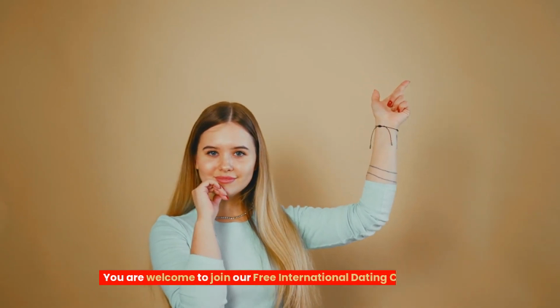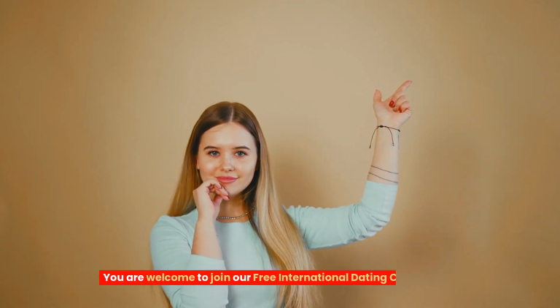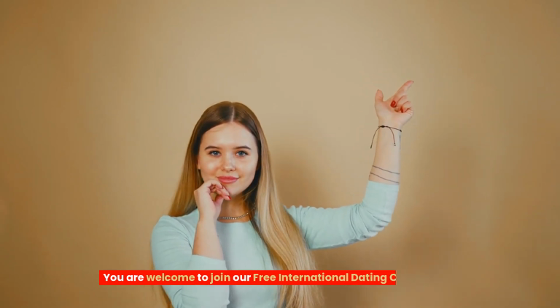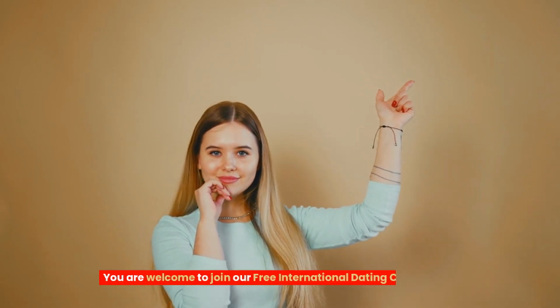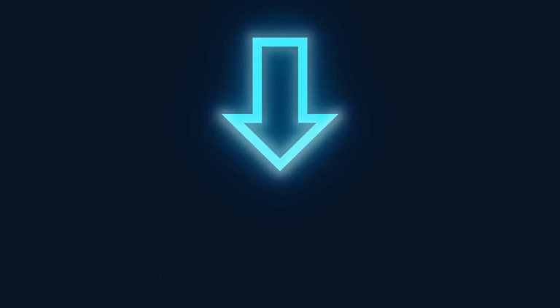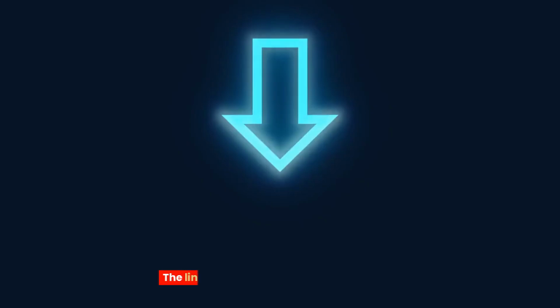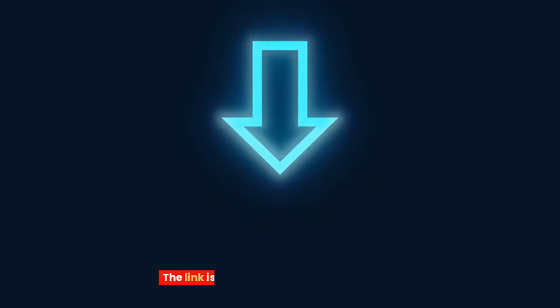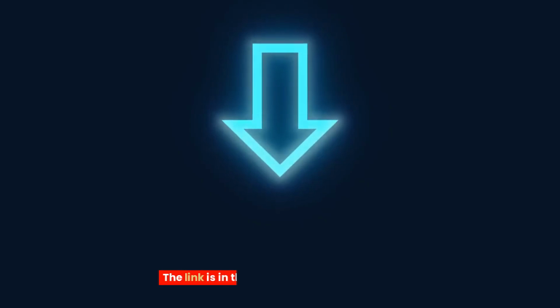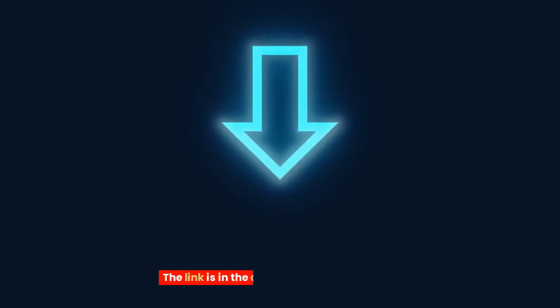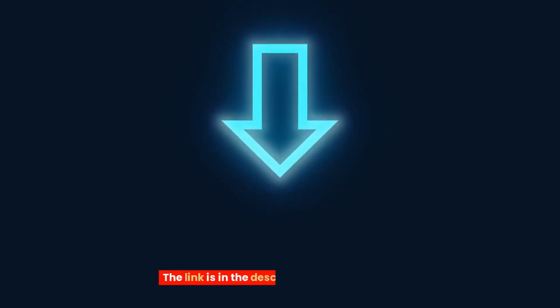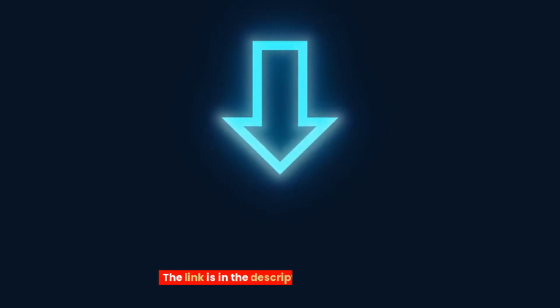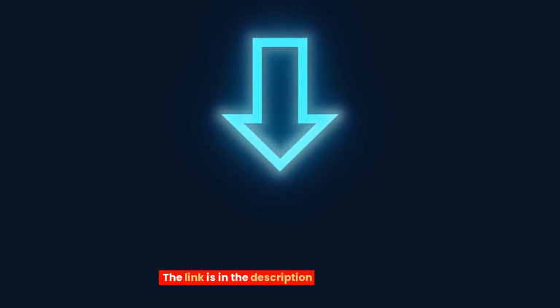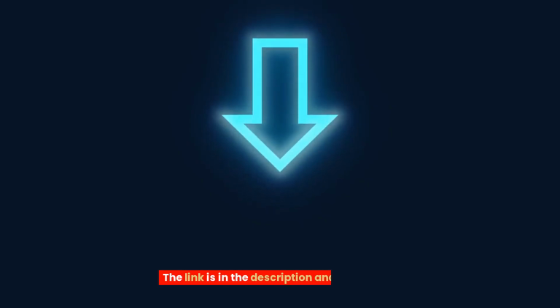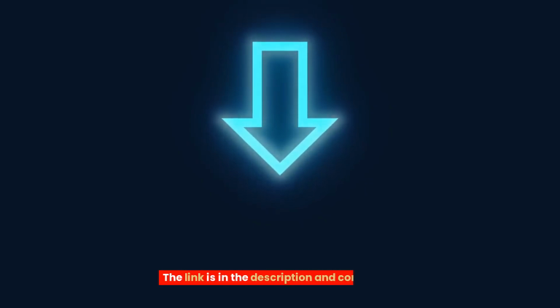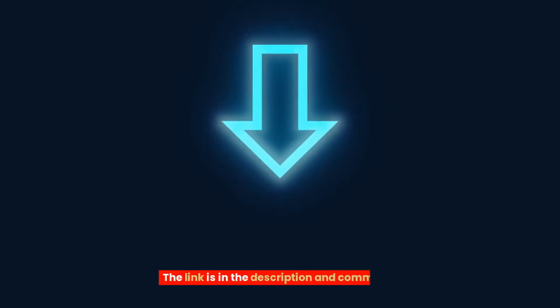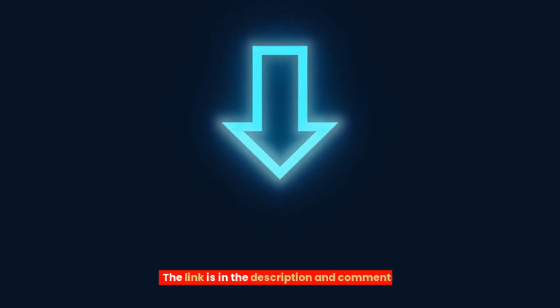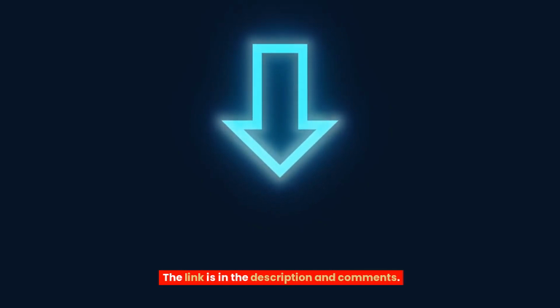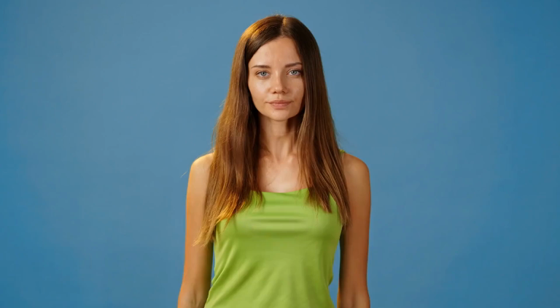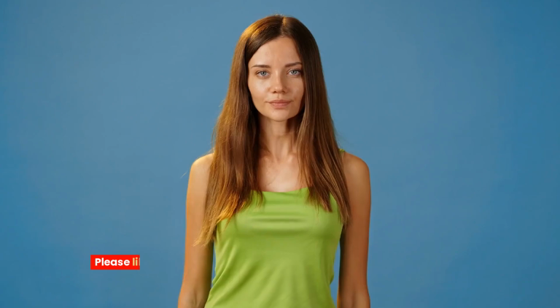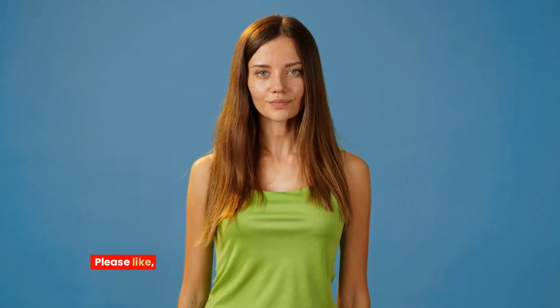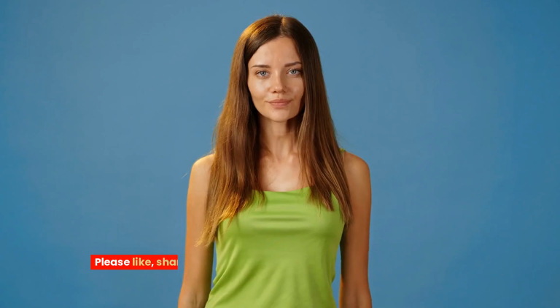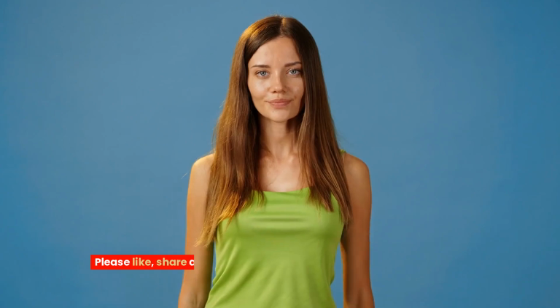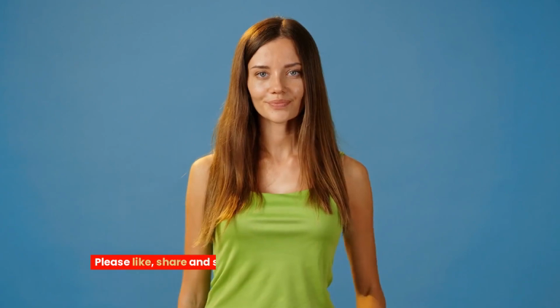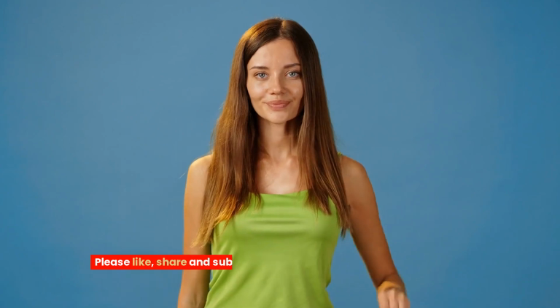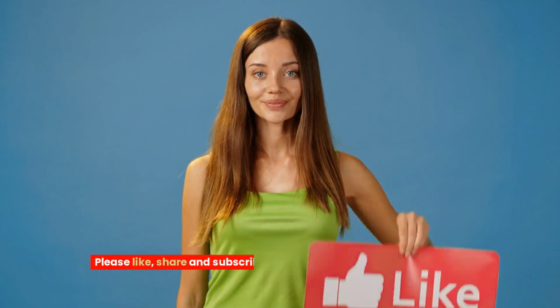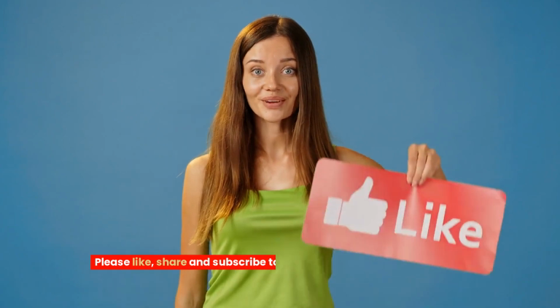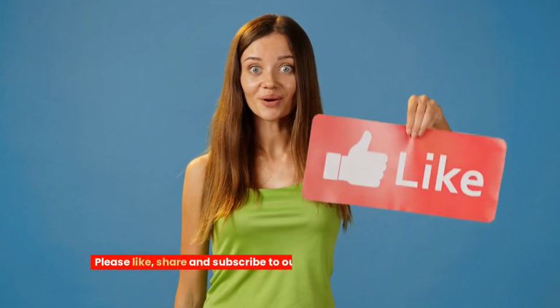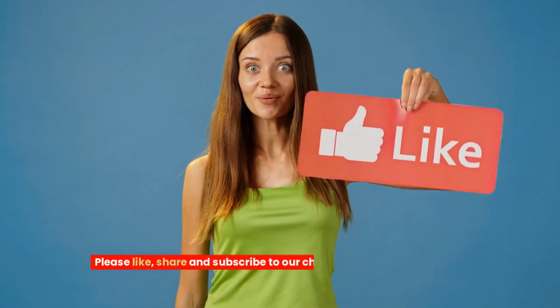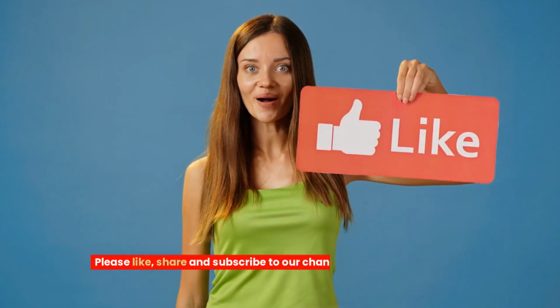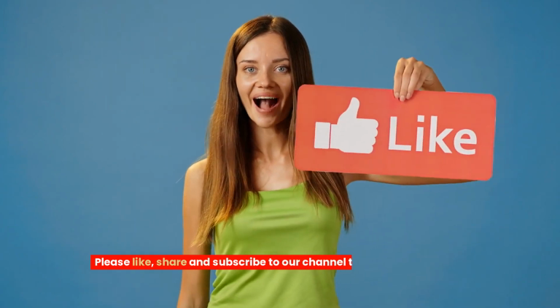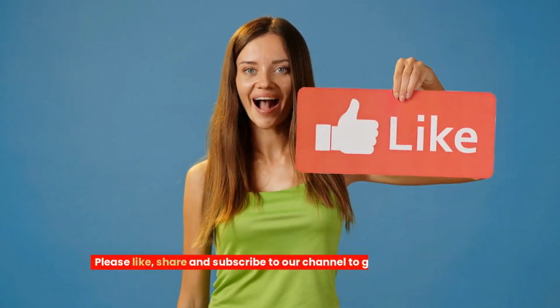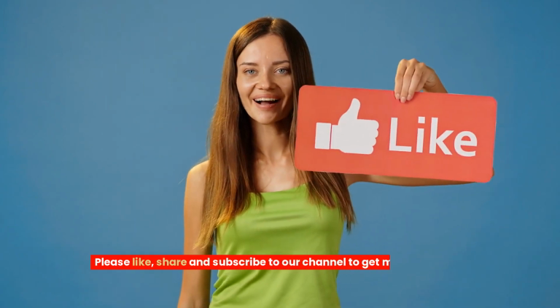You are welcome to join our free international dating community — the link is in the description and comments. Please like, share, and subscribe to our channel to get more tips about online dating.